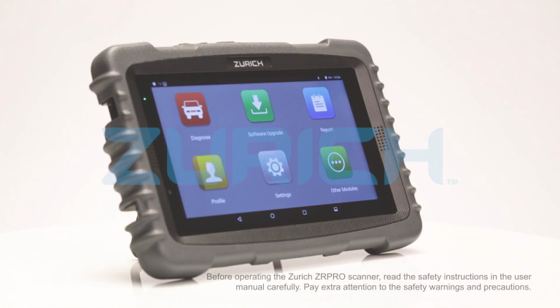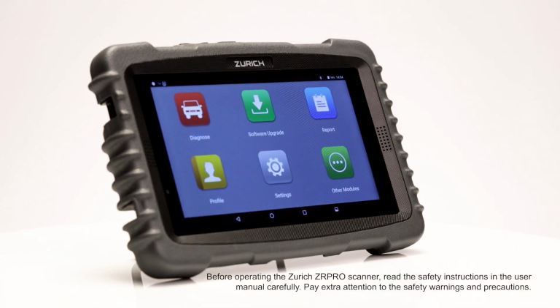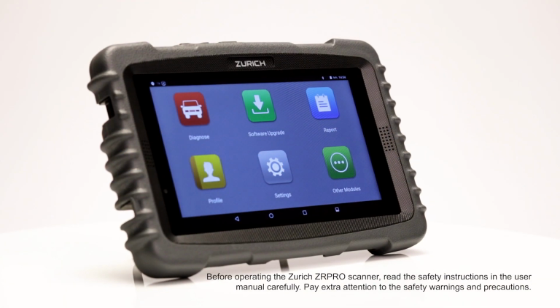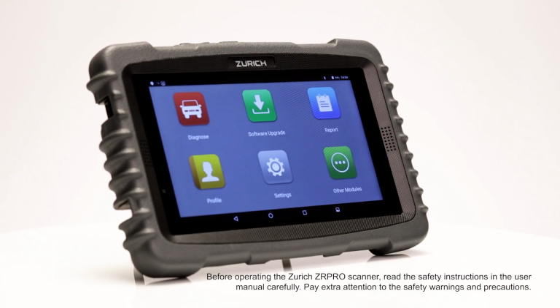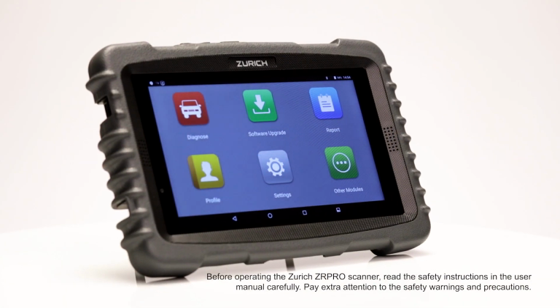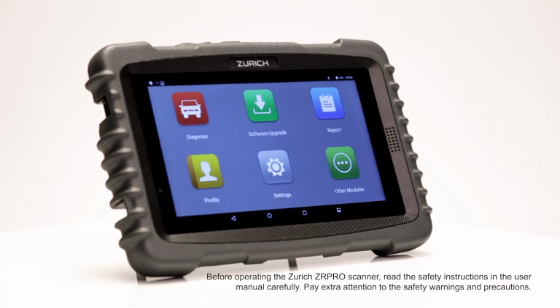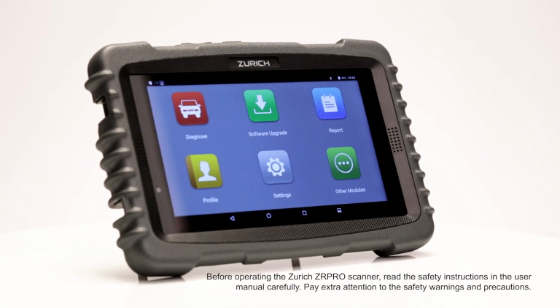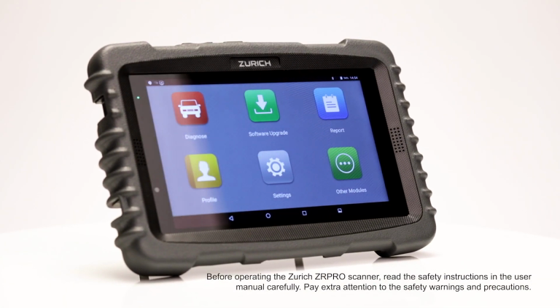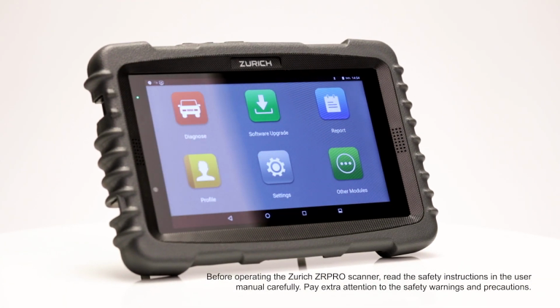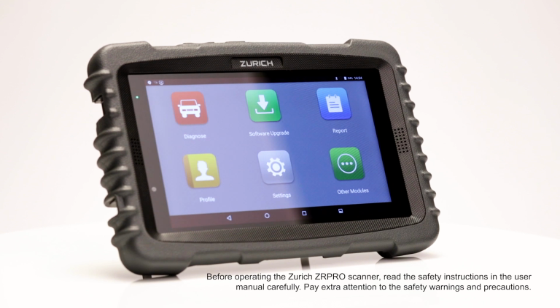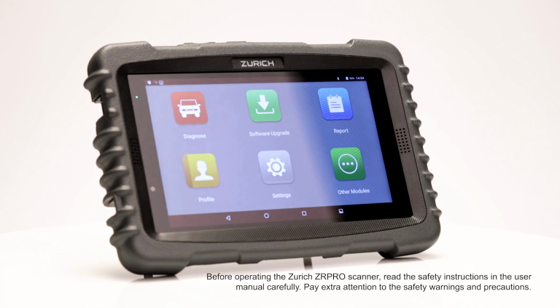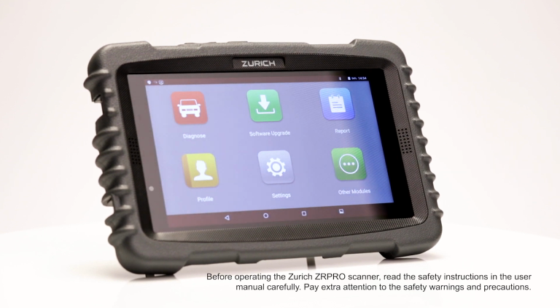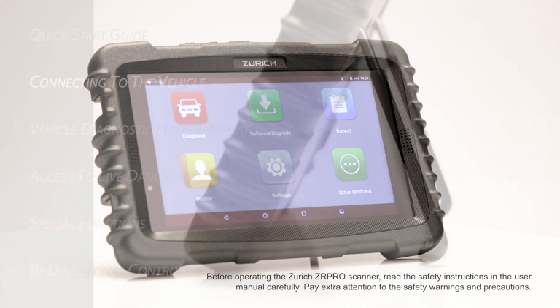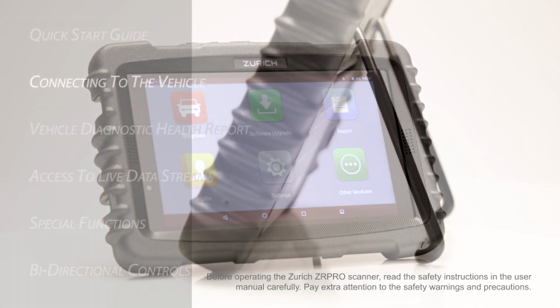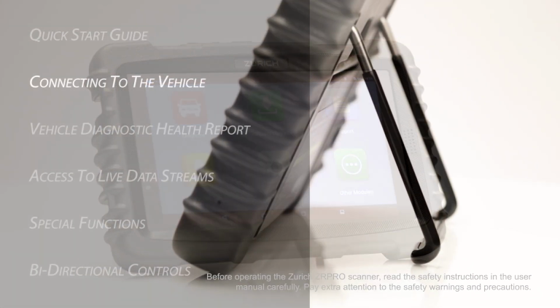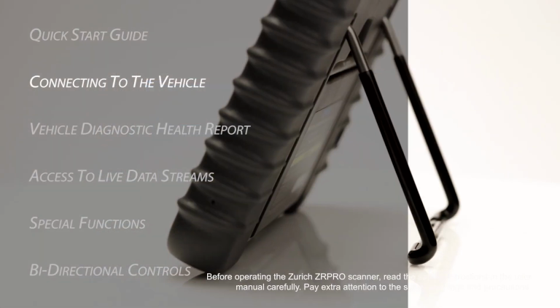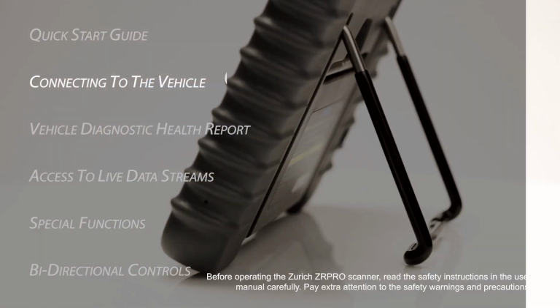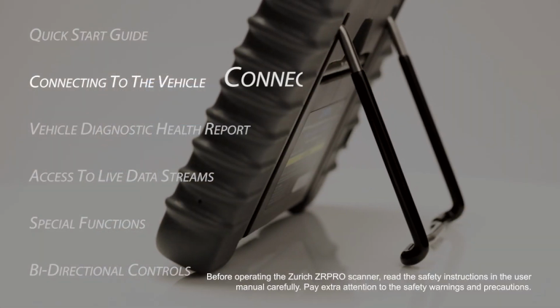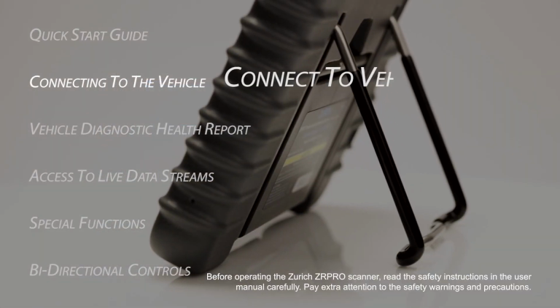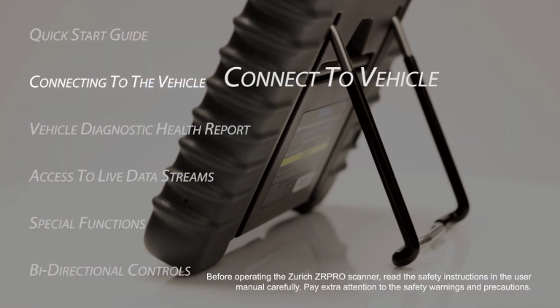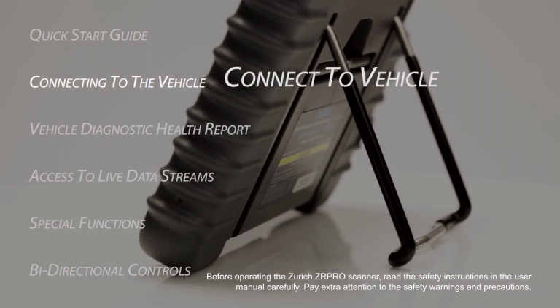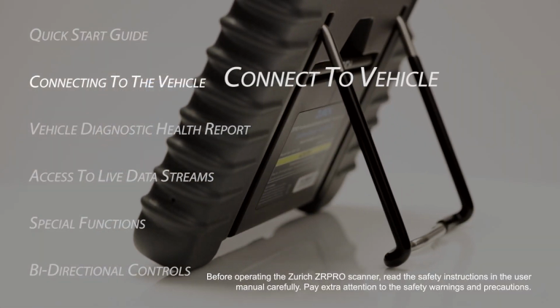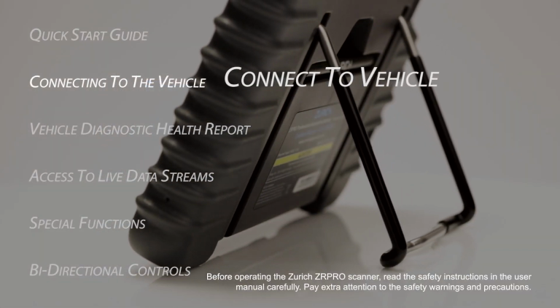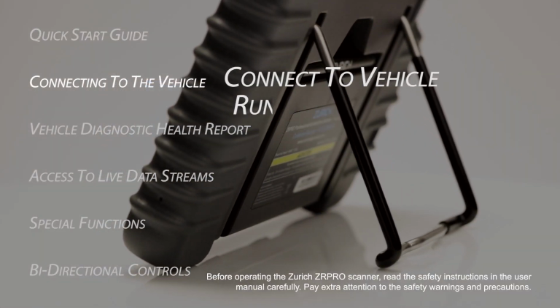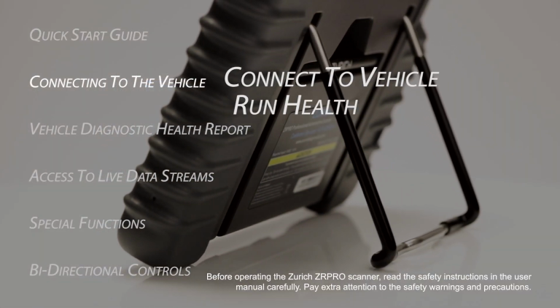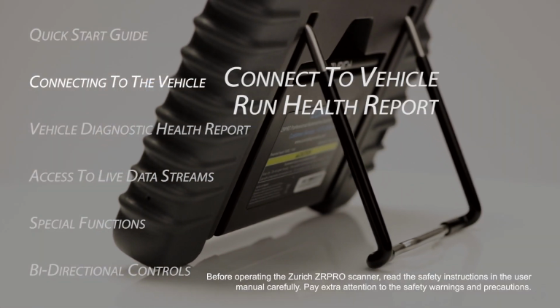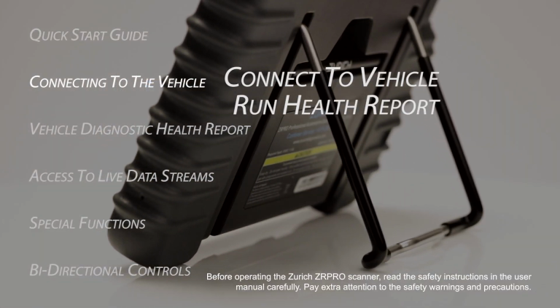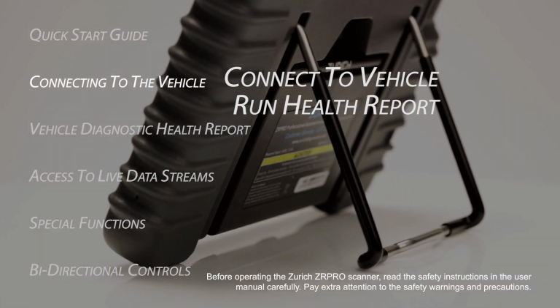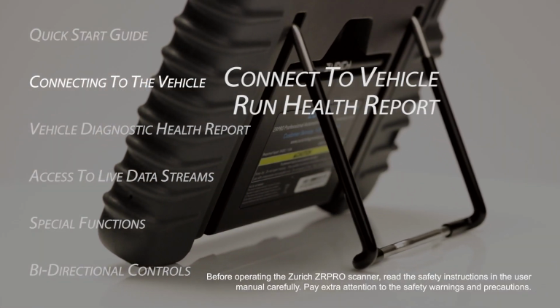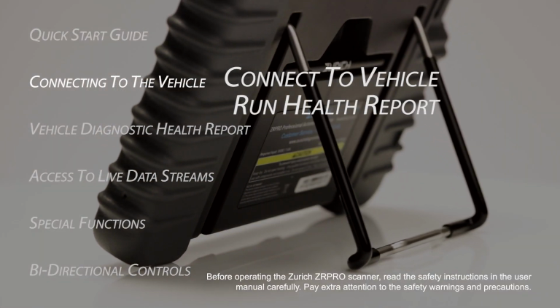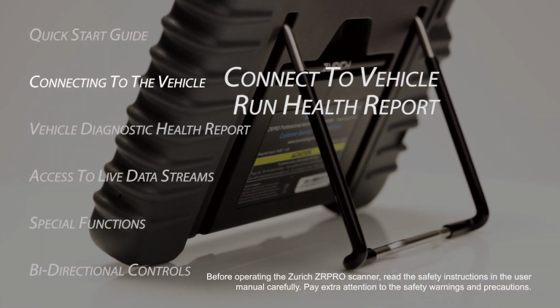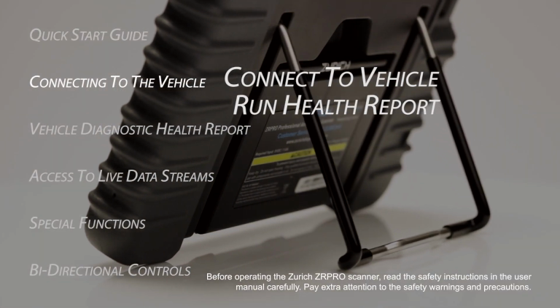This Zurich ZR Pro scanner training video will cover how to connect to a vehicle and run the initial health report.